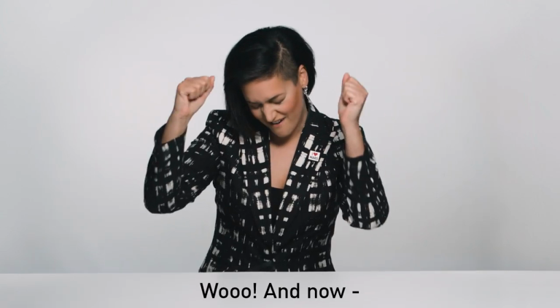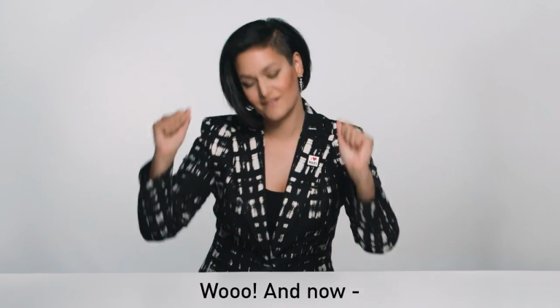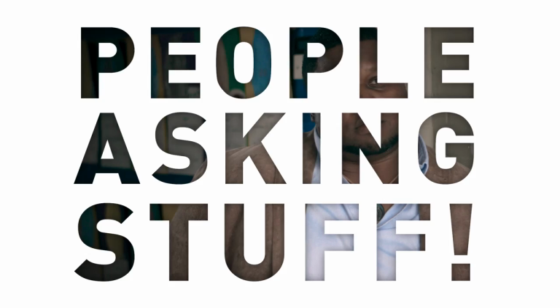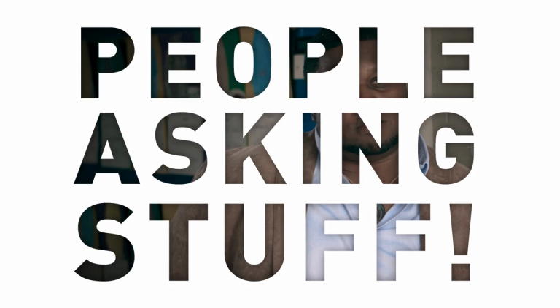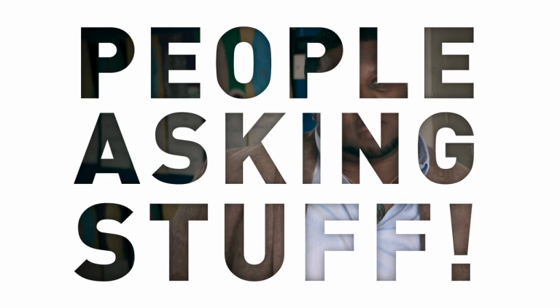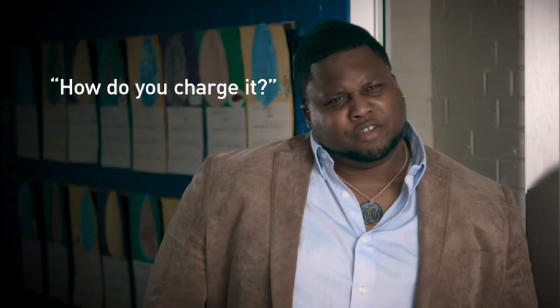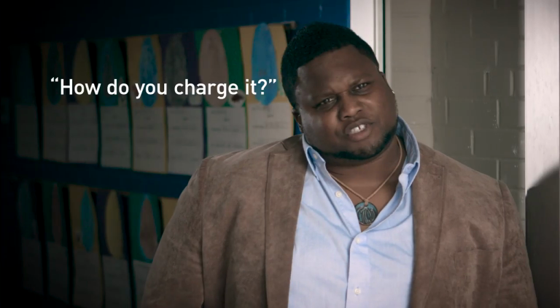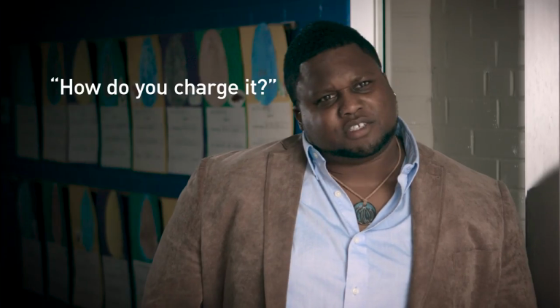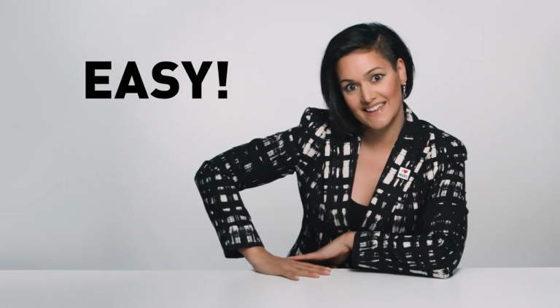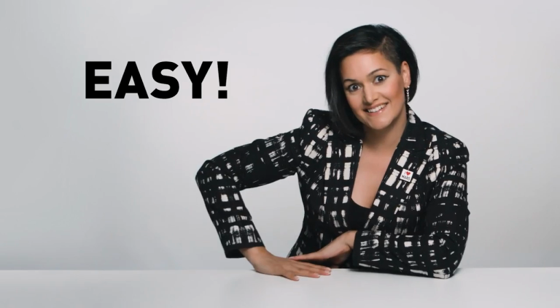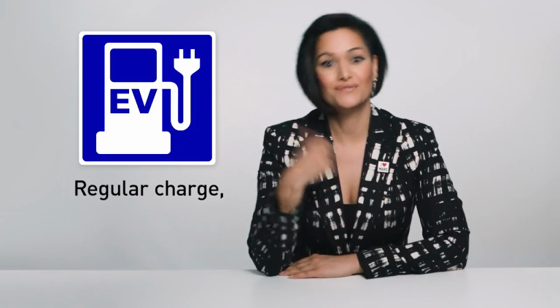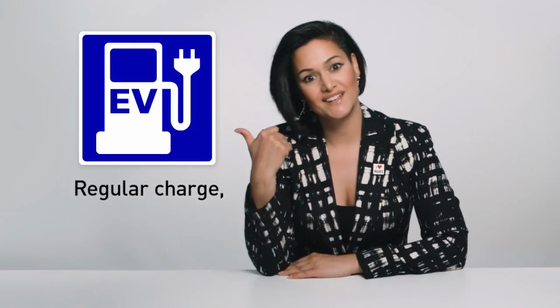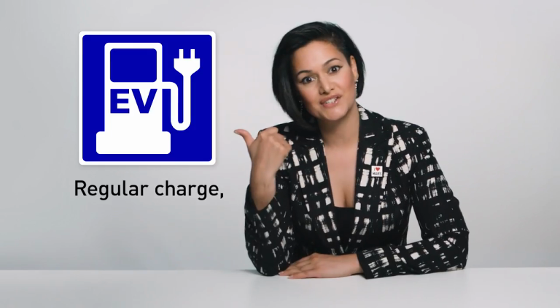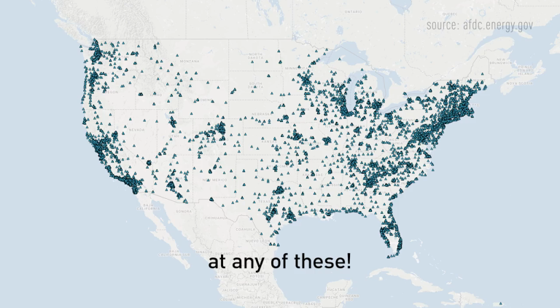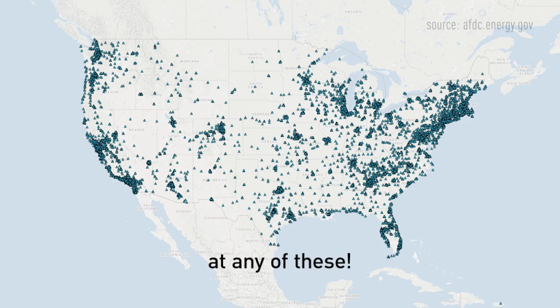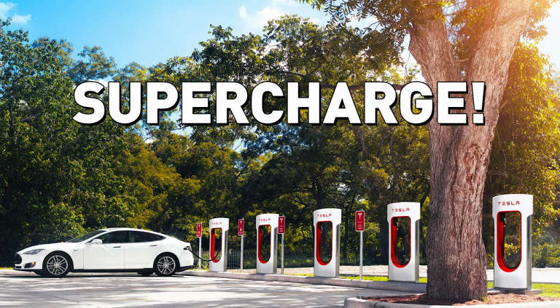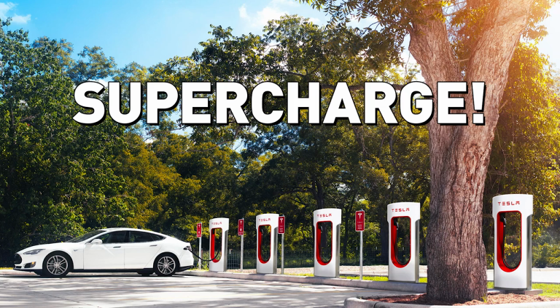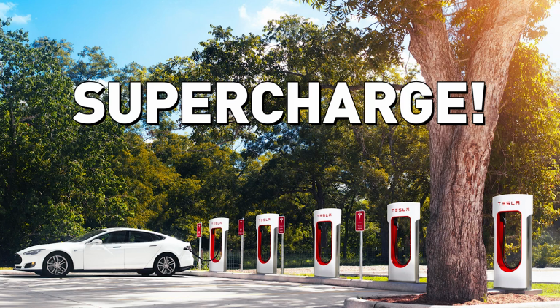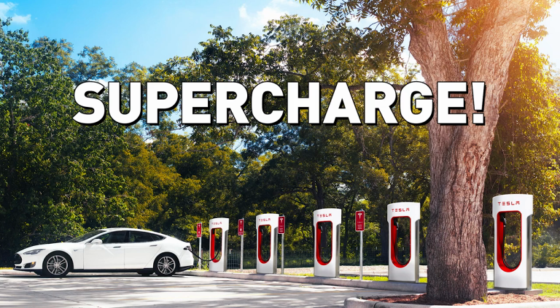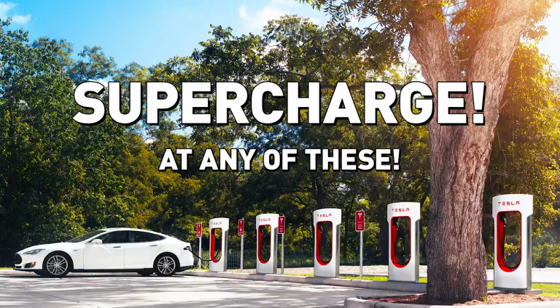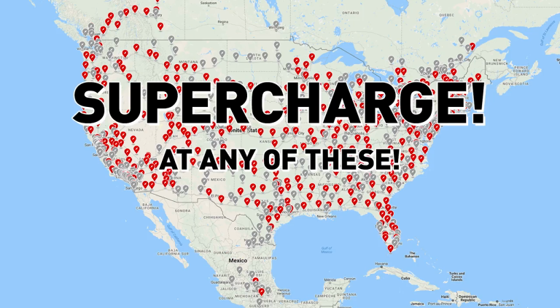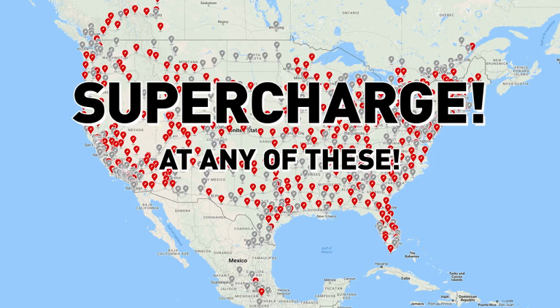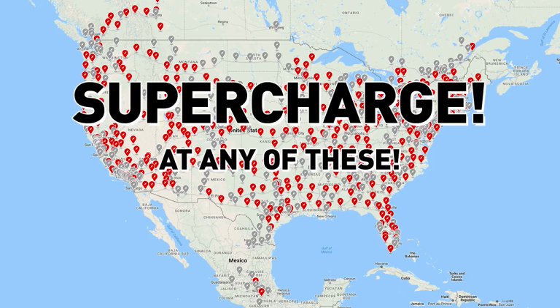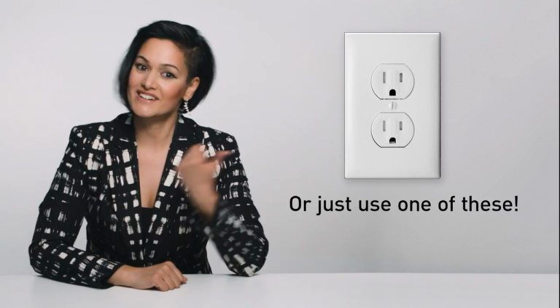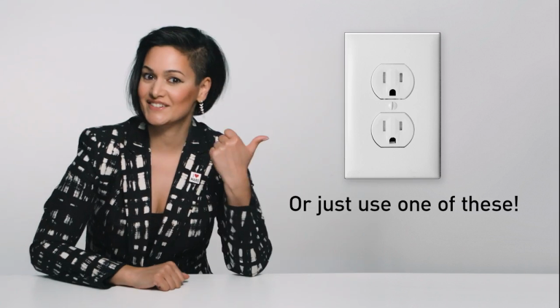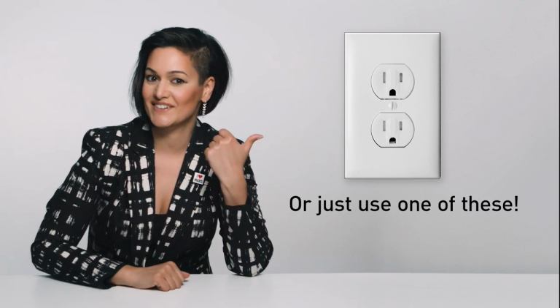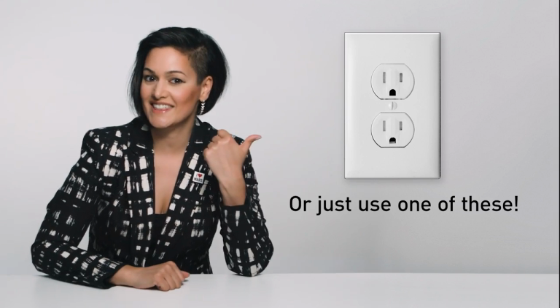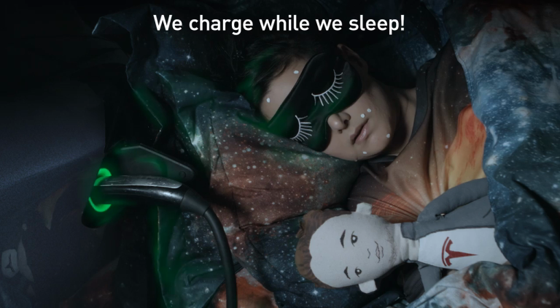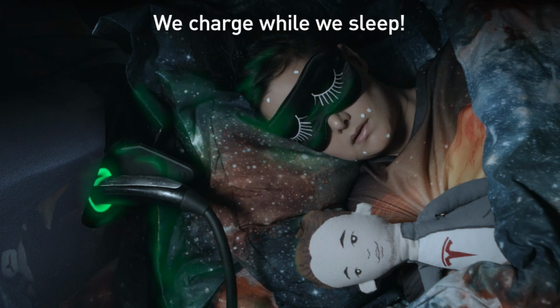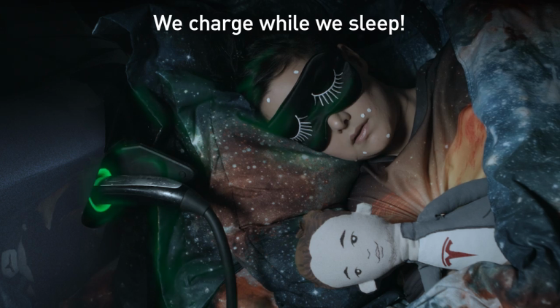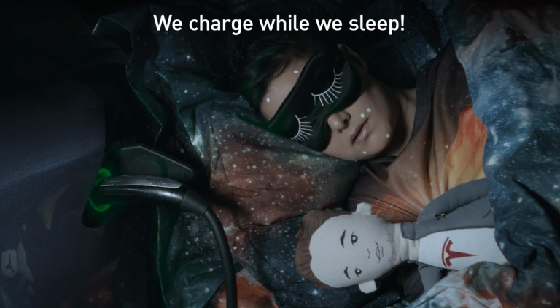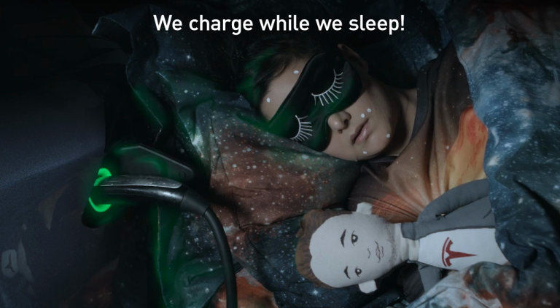People asking stuff — how do you charge it? Easy. Regular charge at any of these. Super charge at any of these. Or just use one of these. We charge while we sleep.